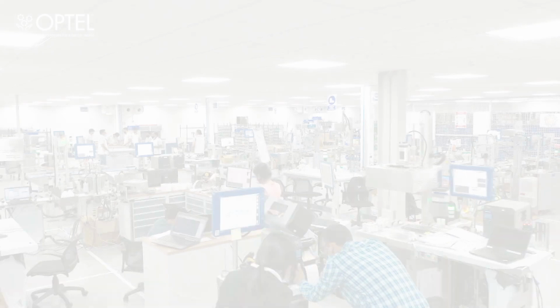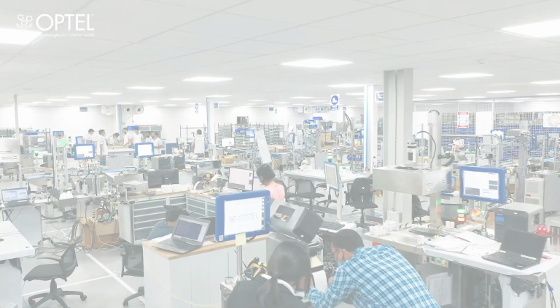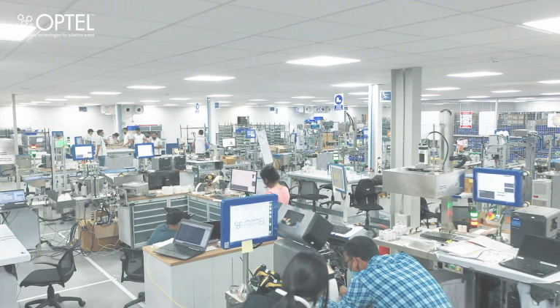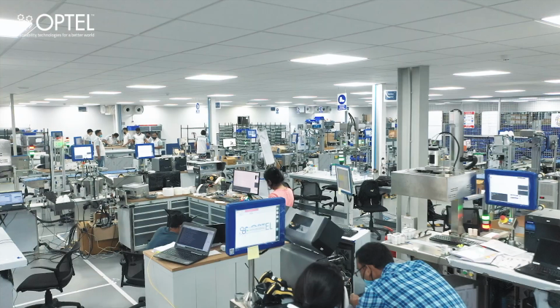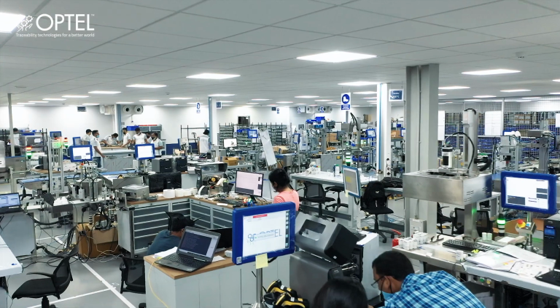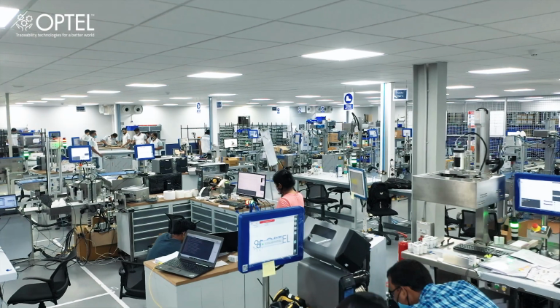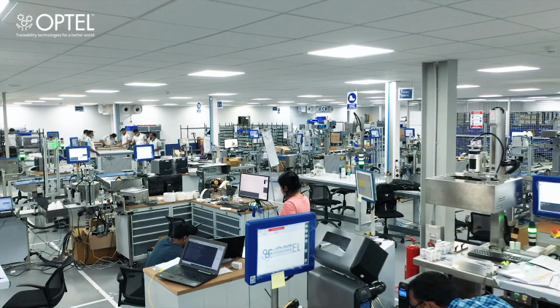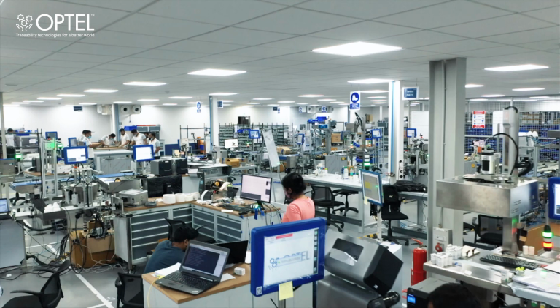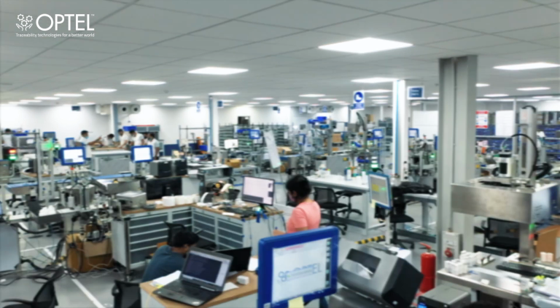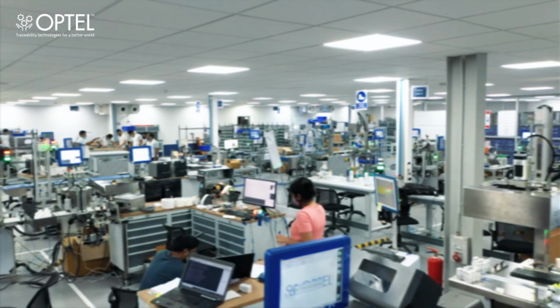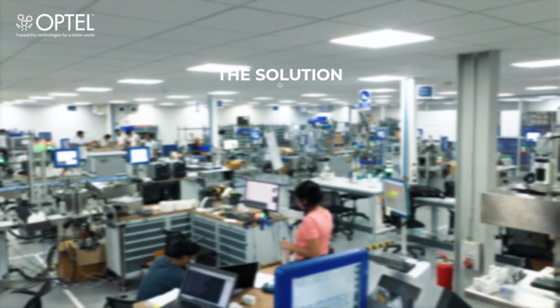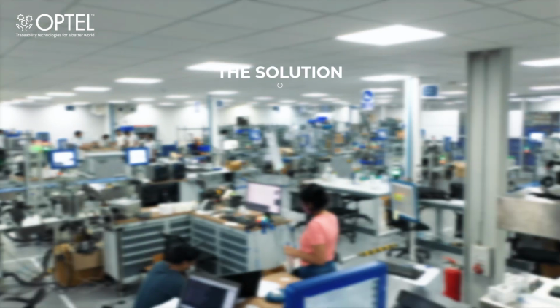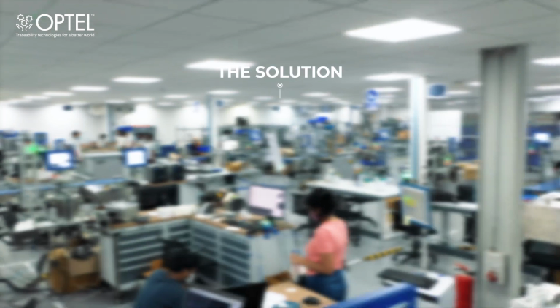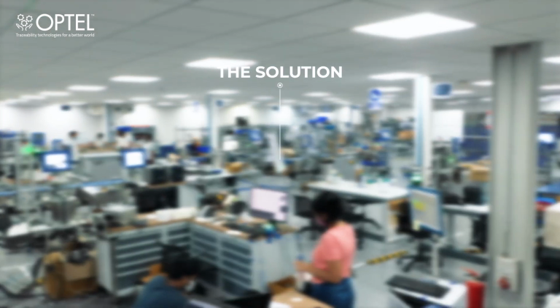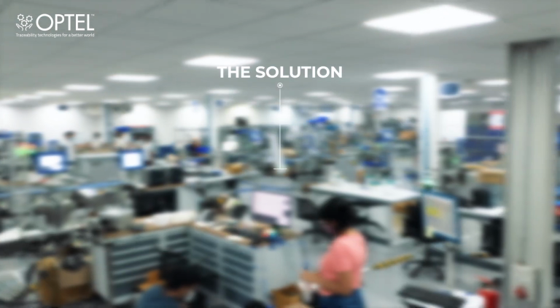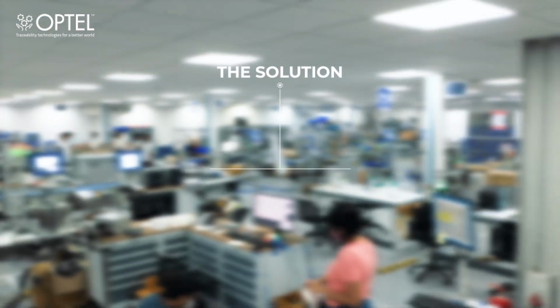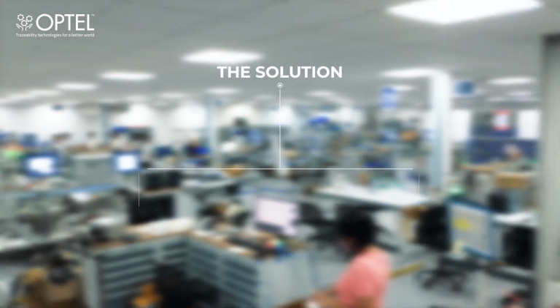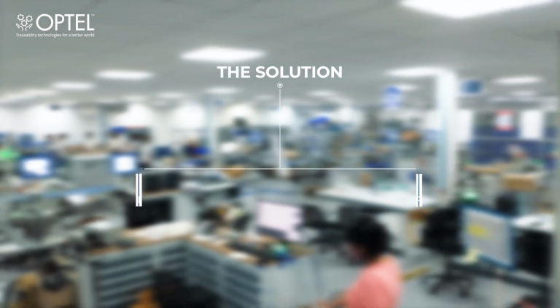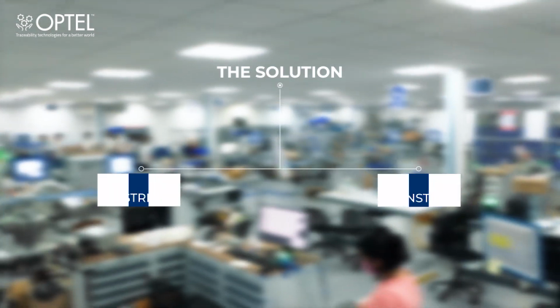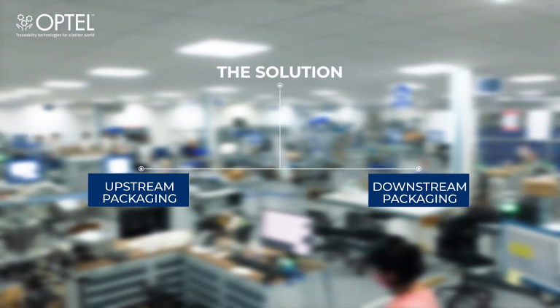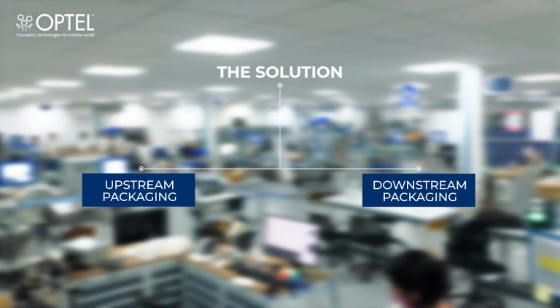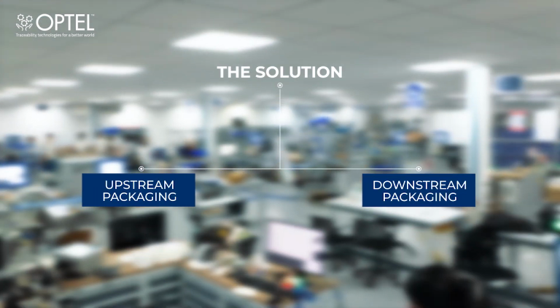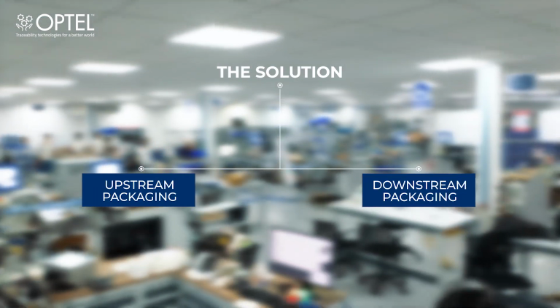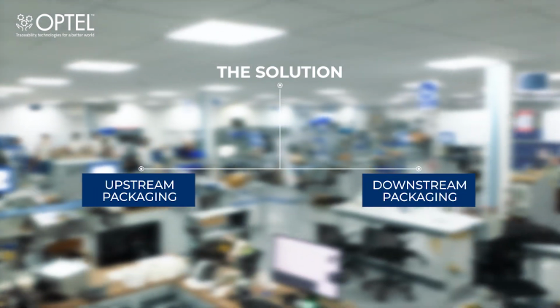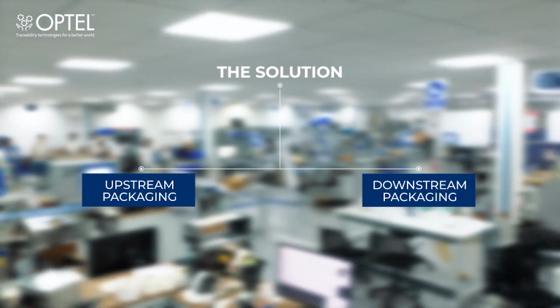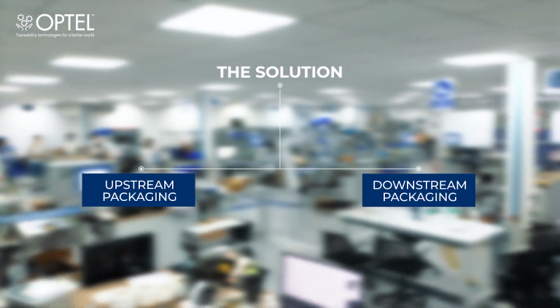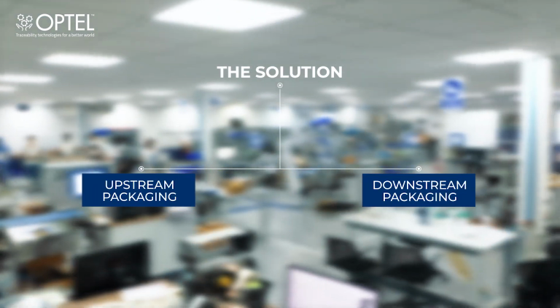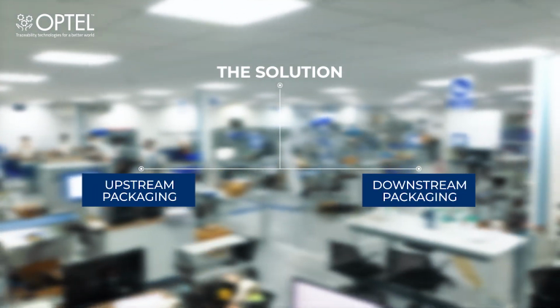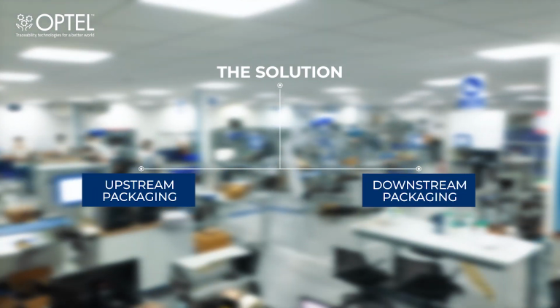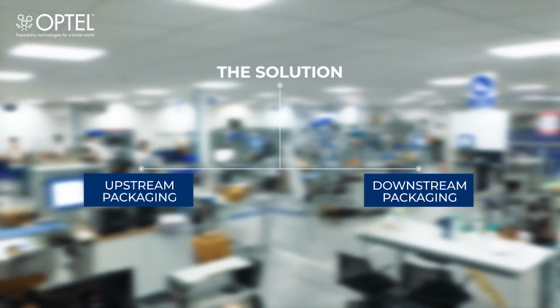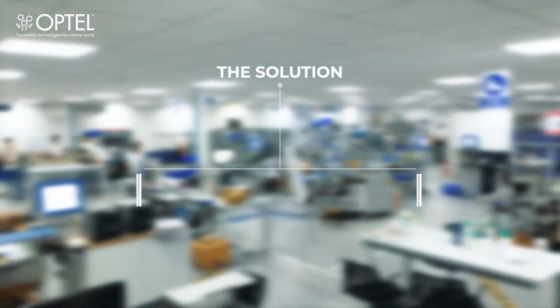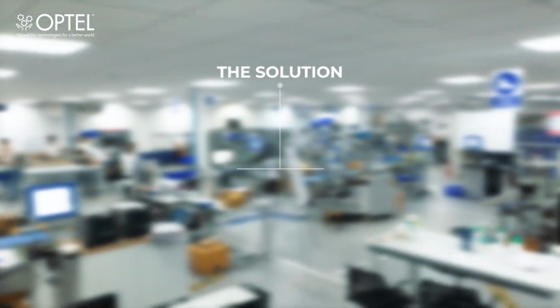The solution is split into two sections: Upstream Packaging and Downstream Packaging.